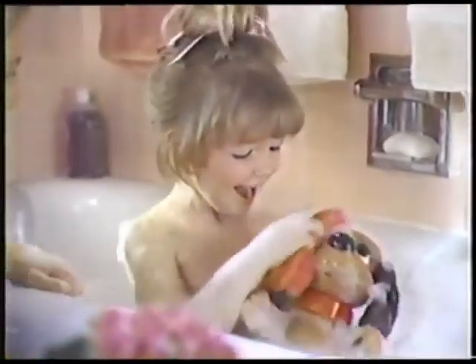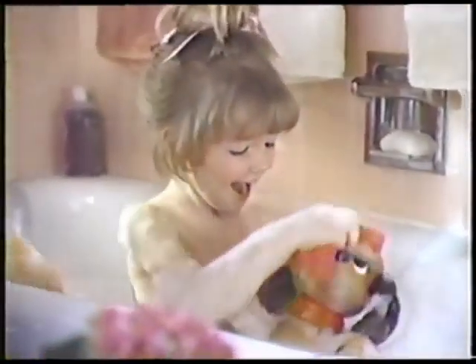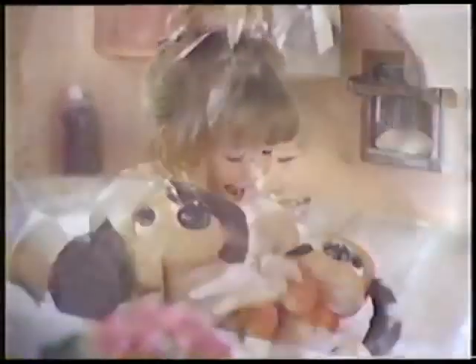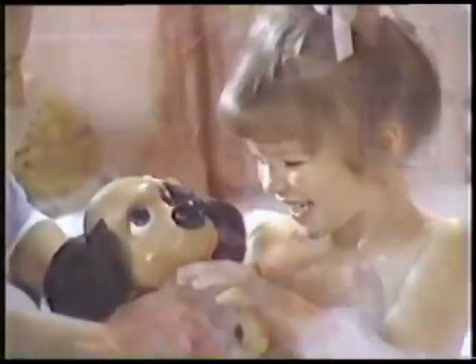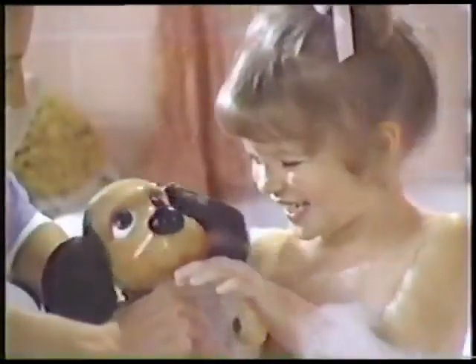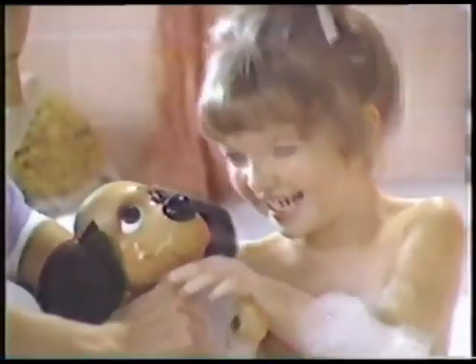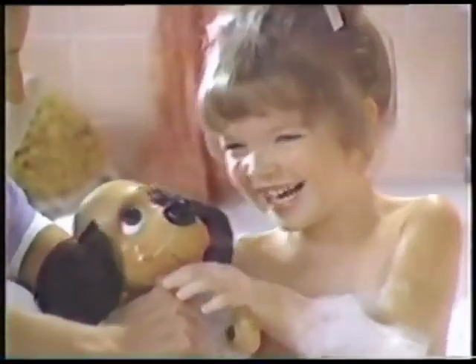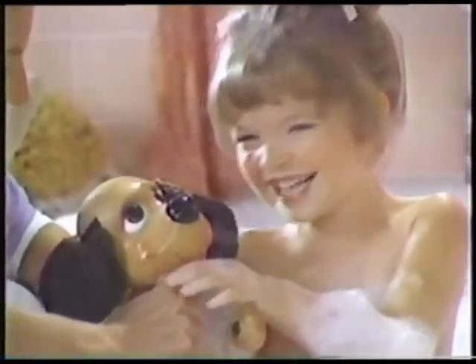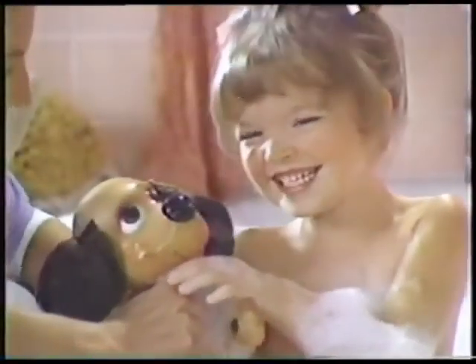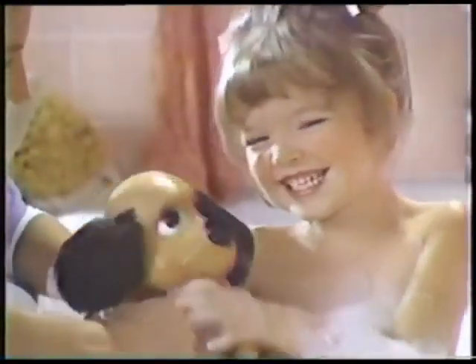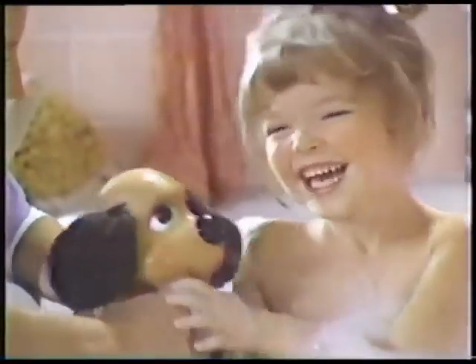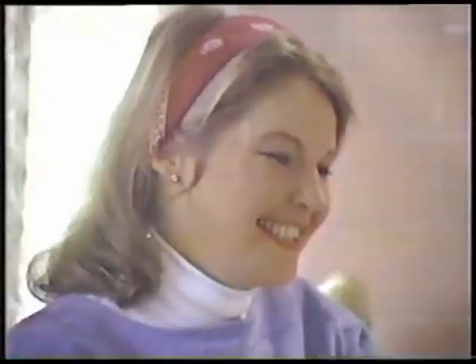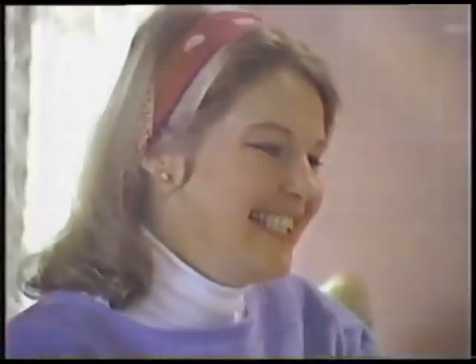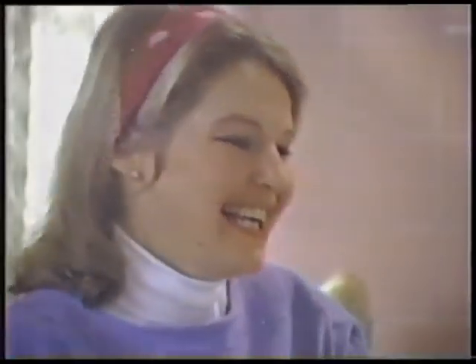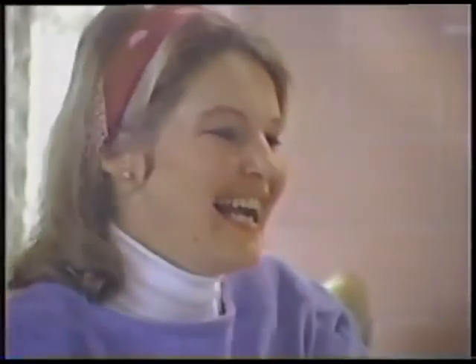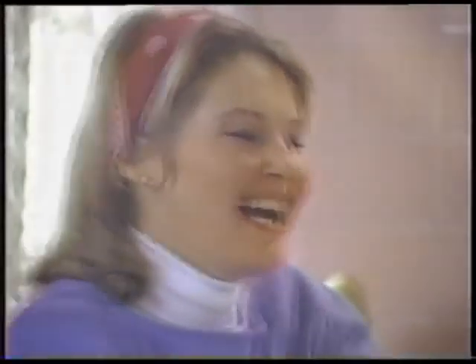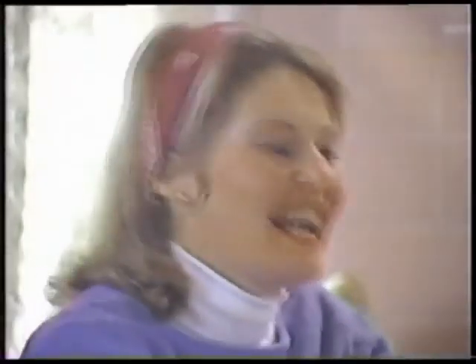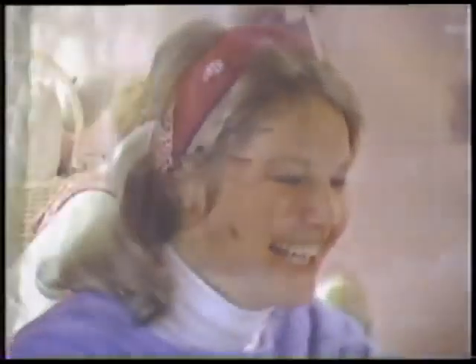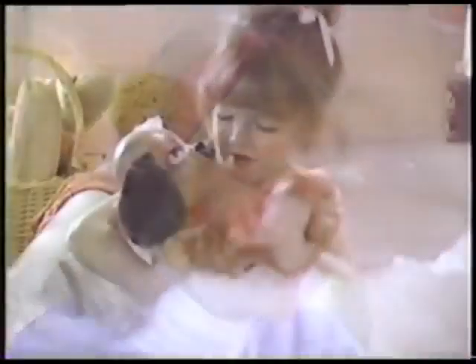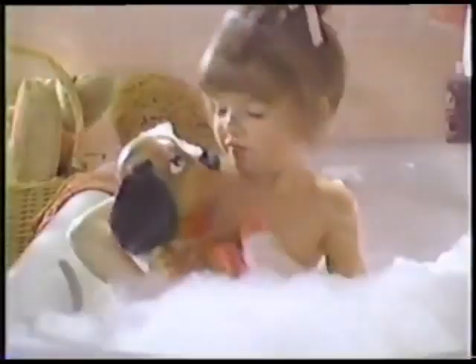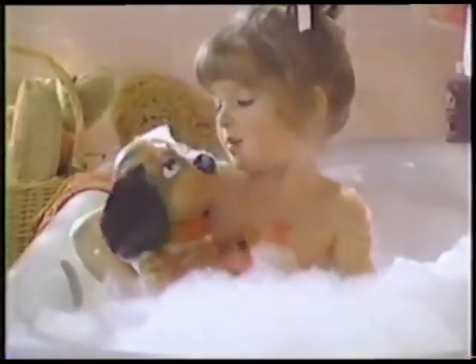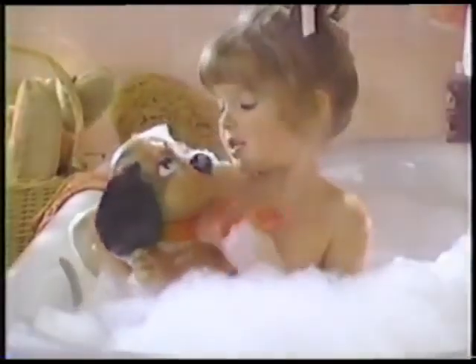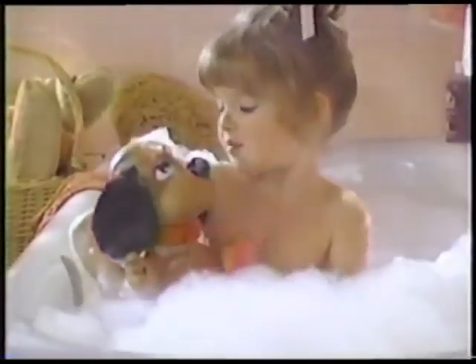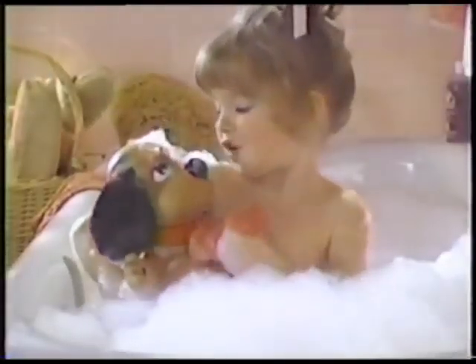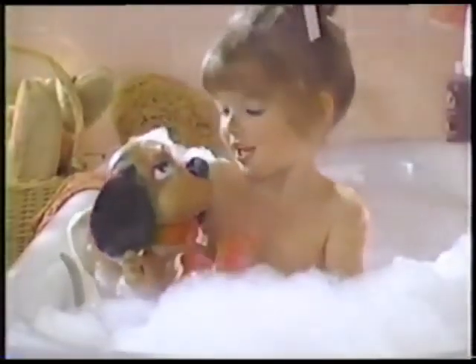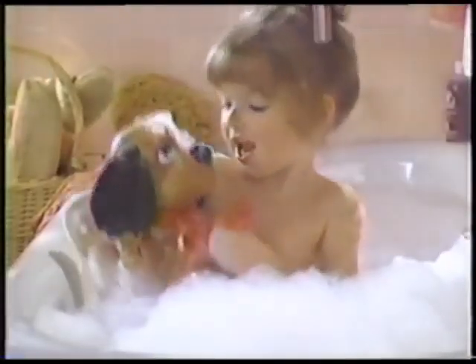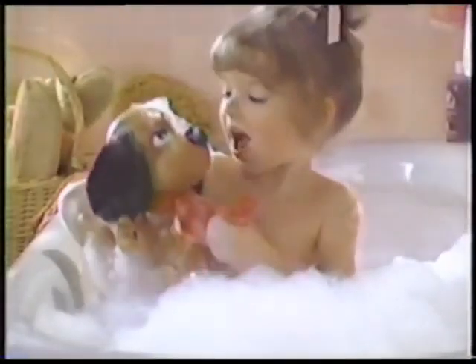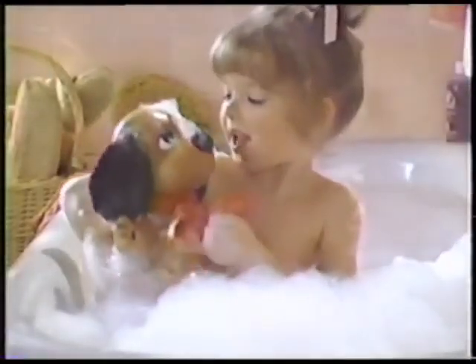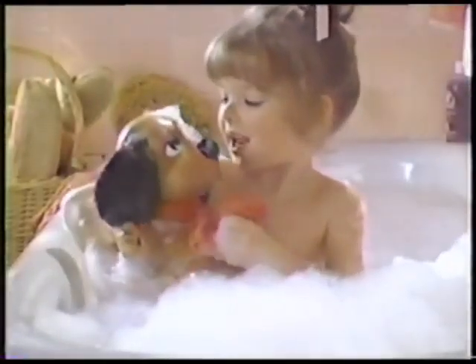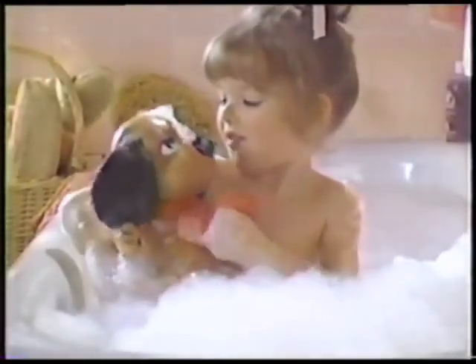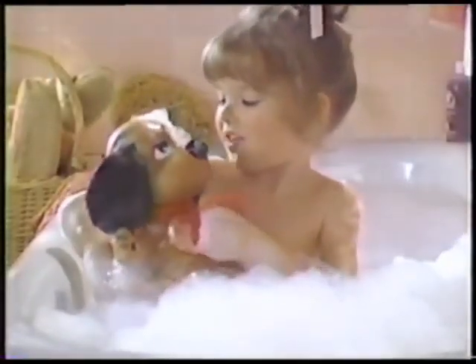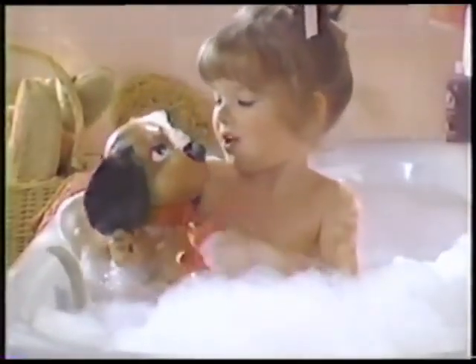Rub-a-dub doggie, soft pretty doggie. Rub-a-dub doggie, I love you.